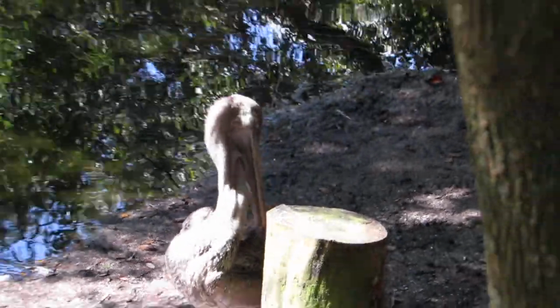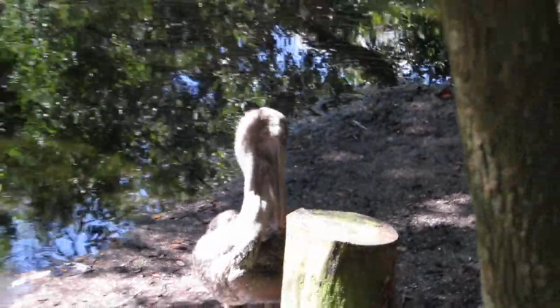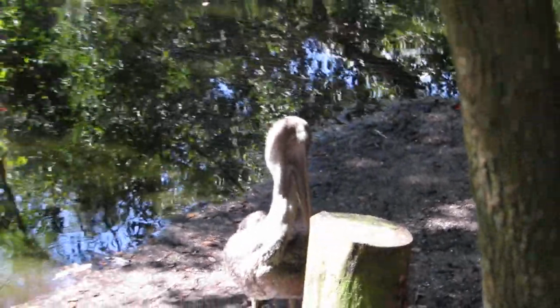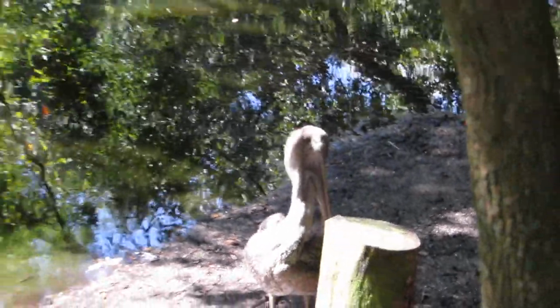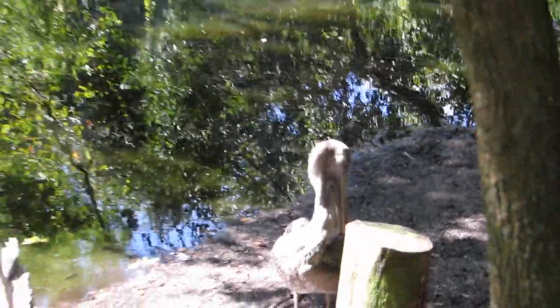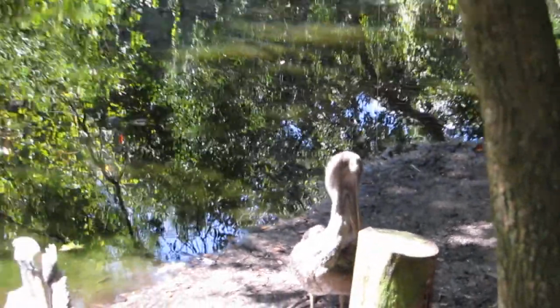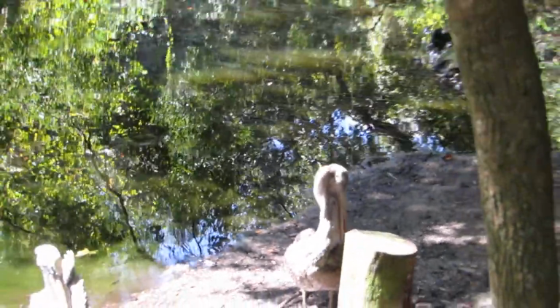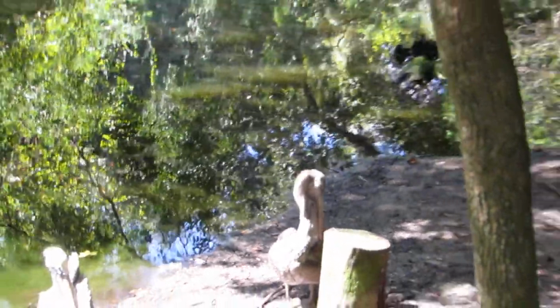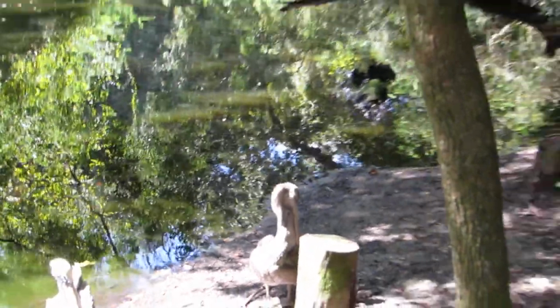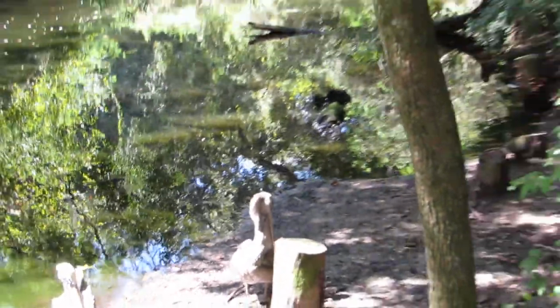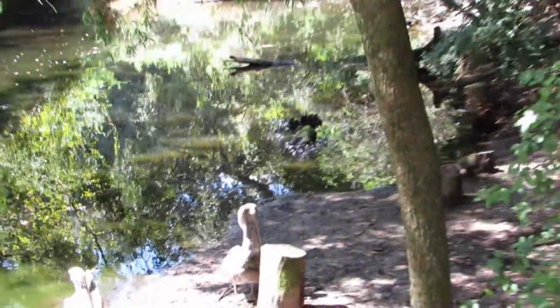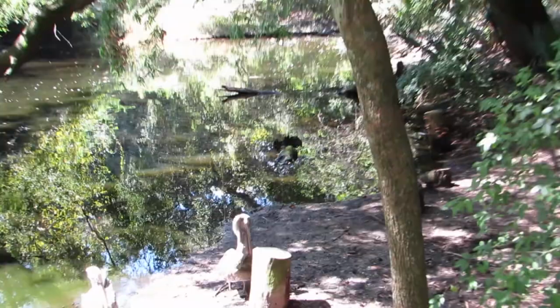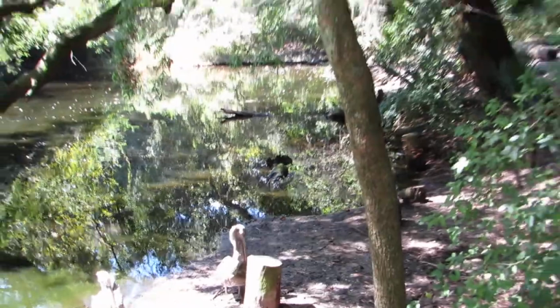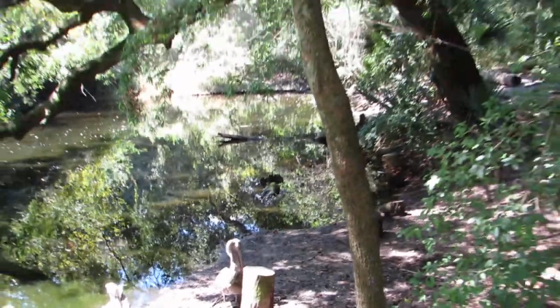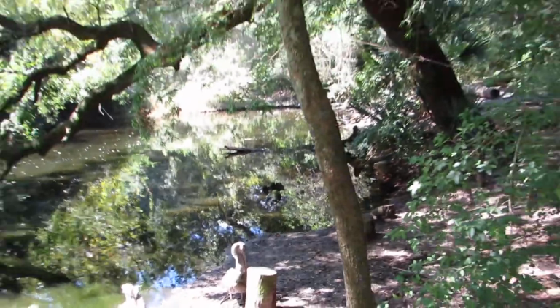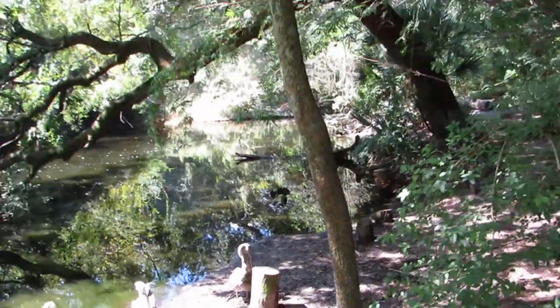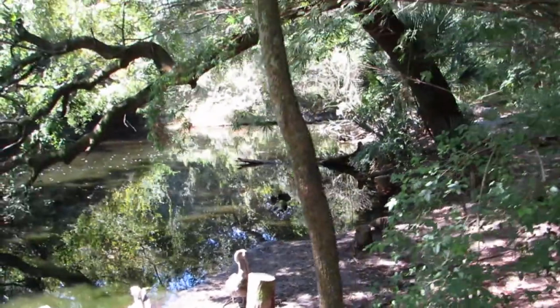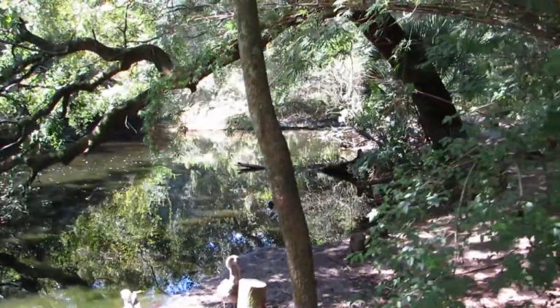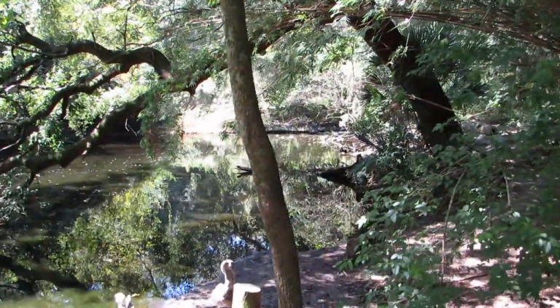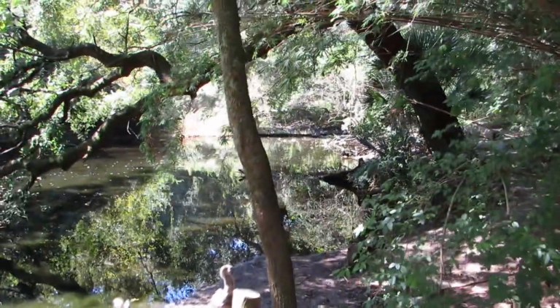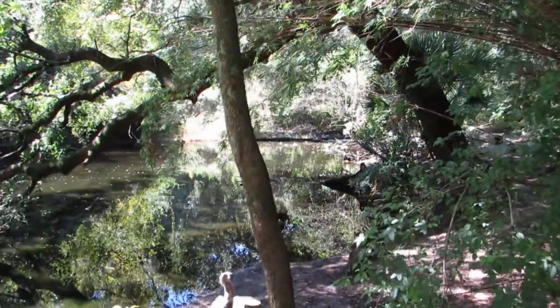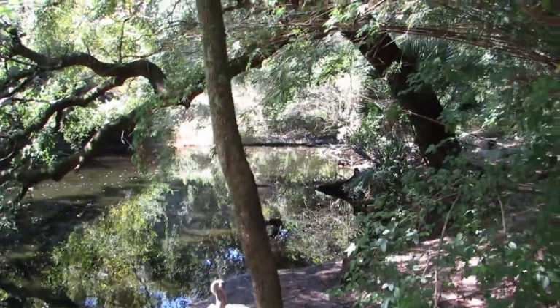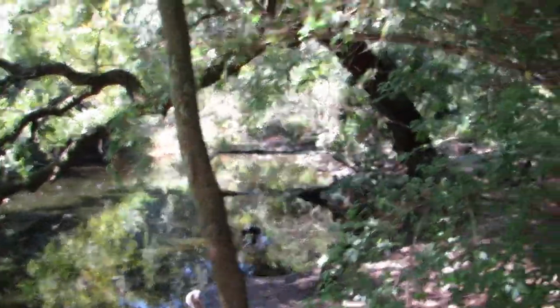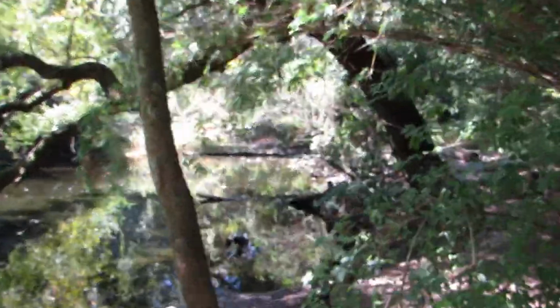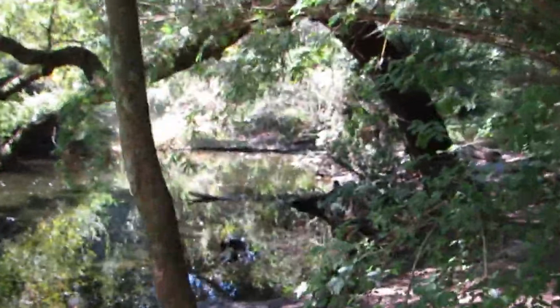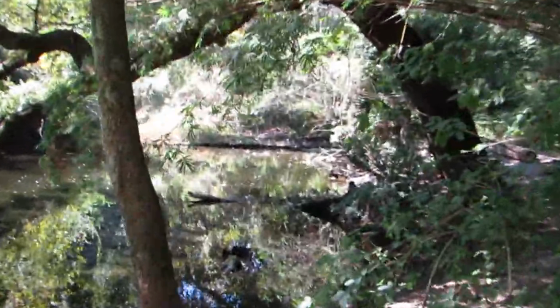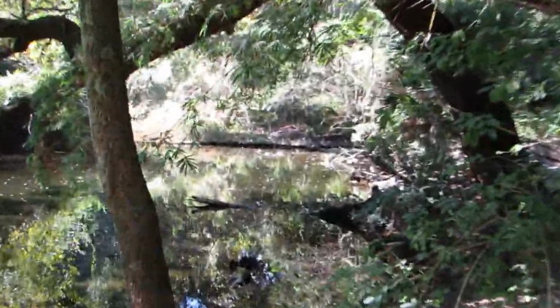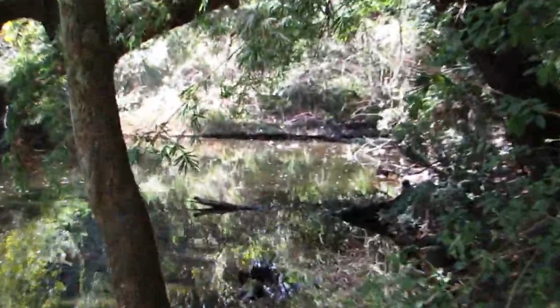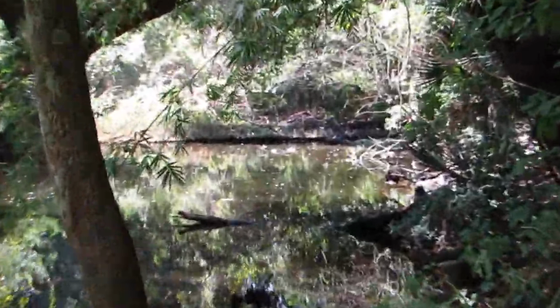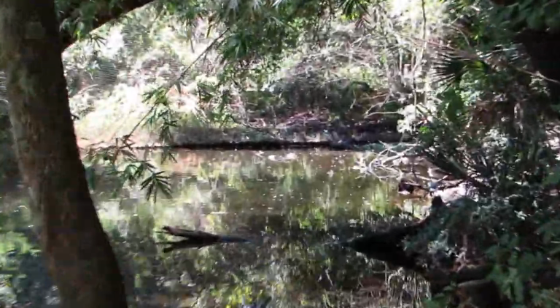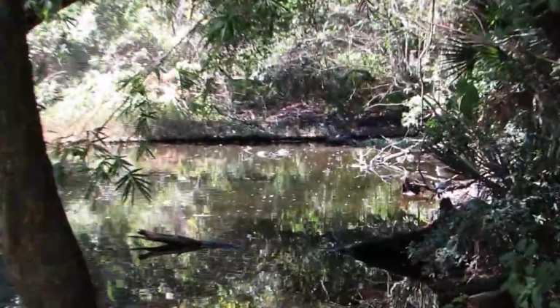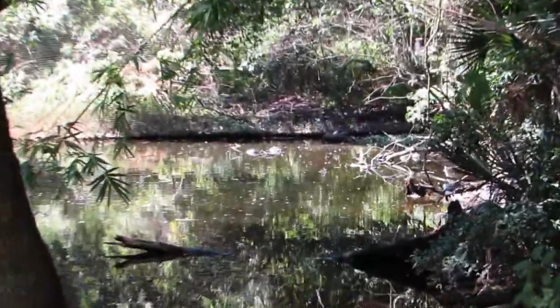This is sort of a little bit of a swampy area. Now in the background we do have some turtles. We'll see if we can zoom in on them.